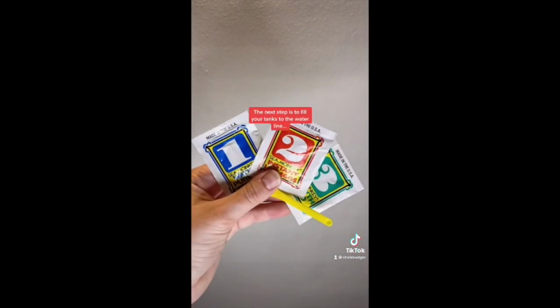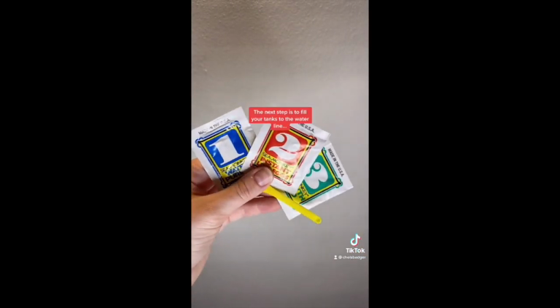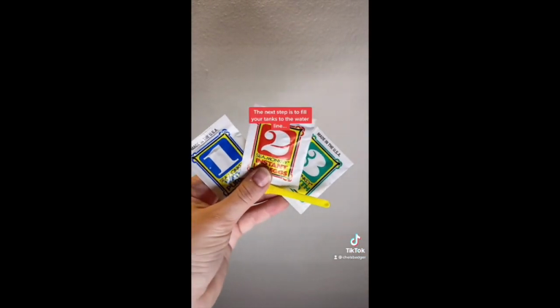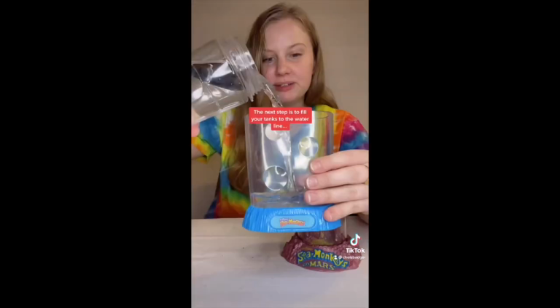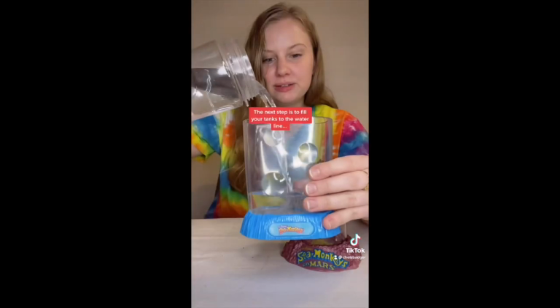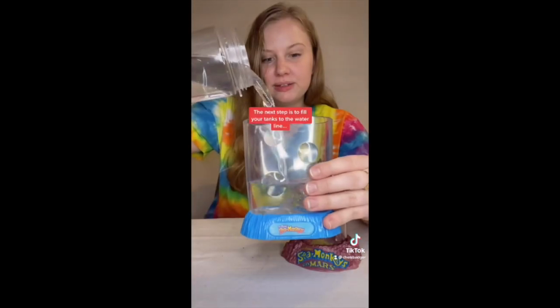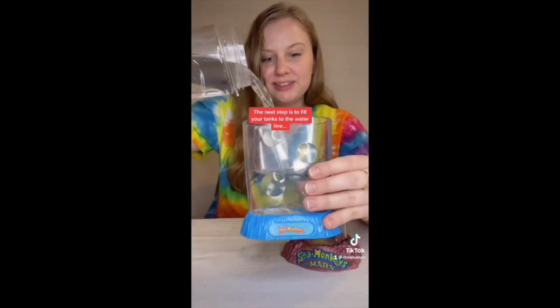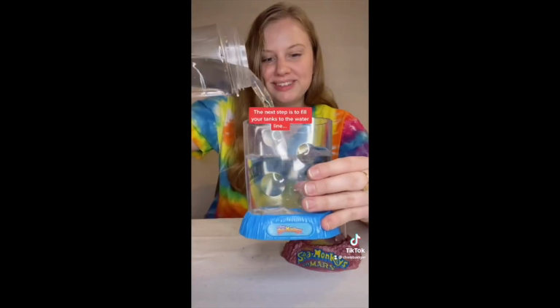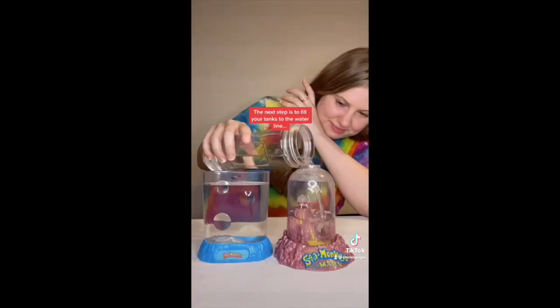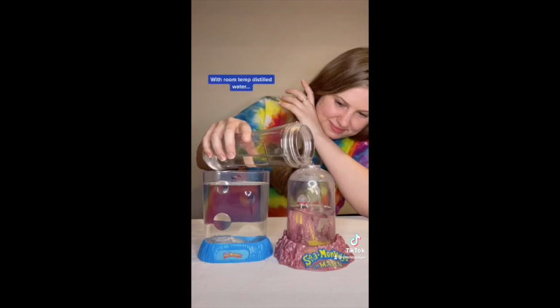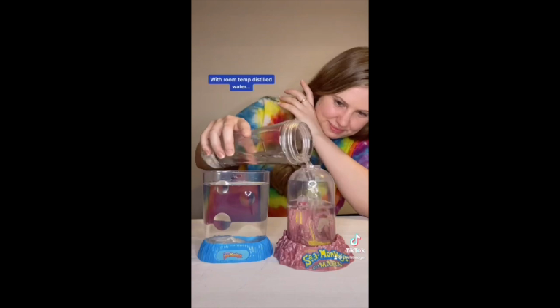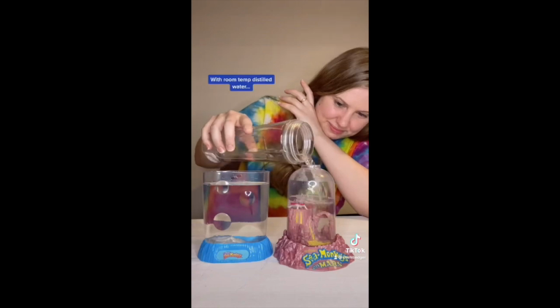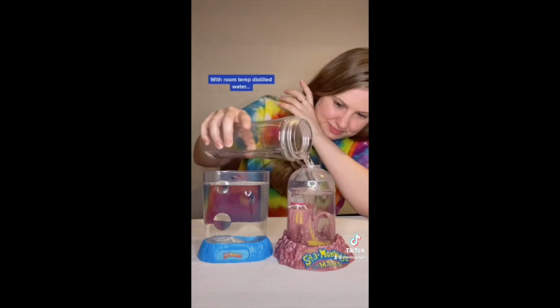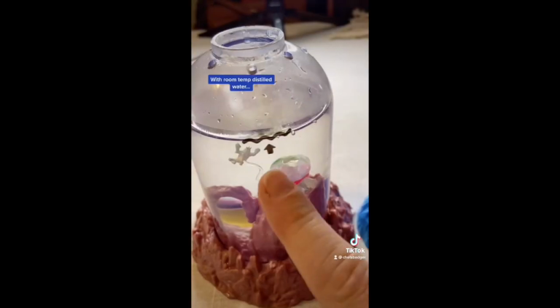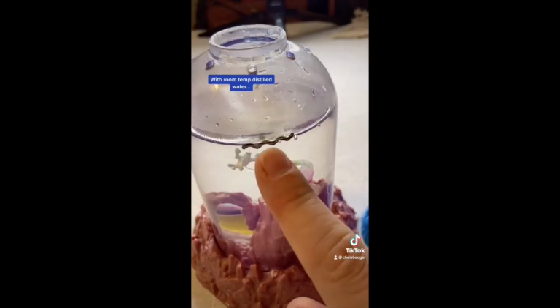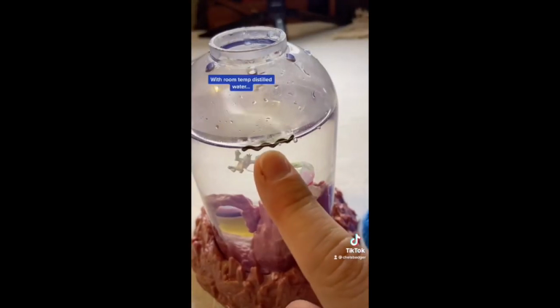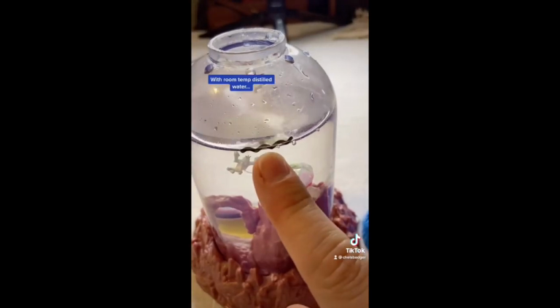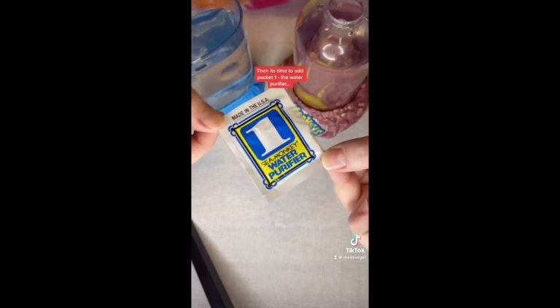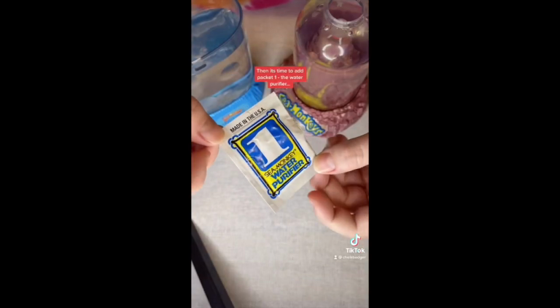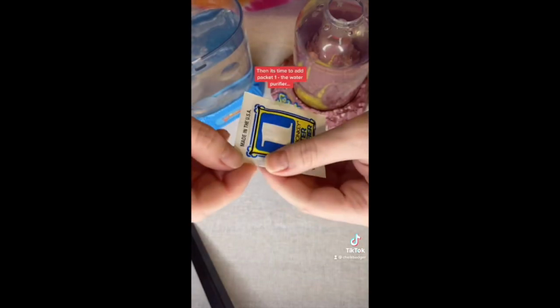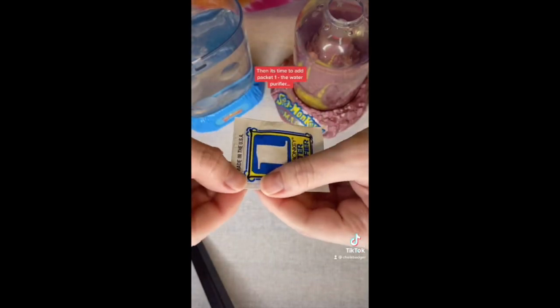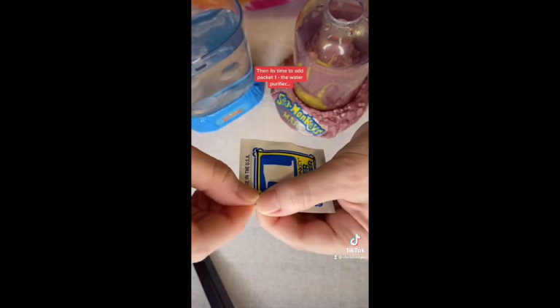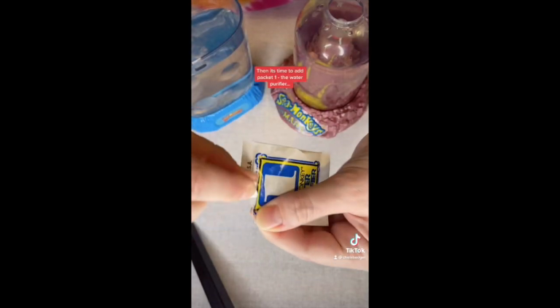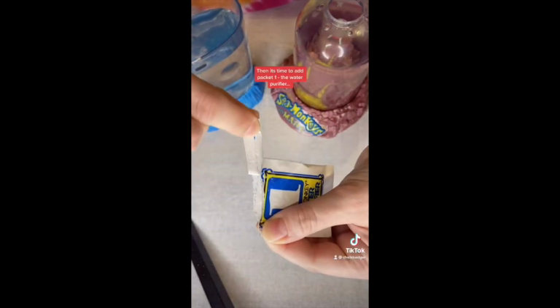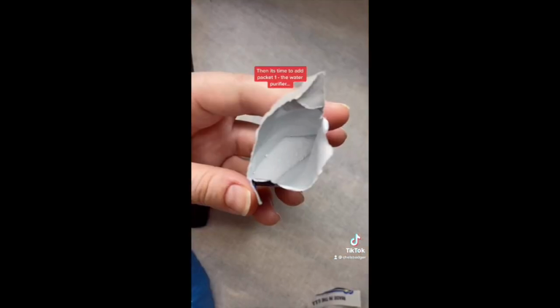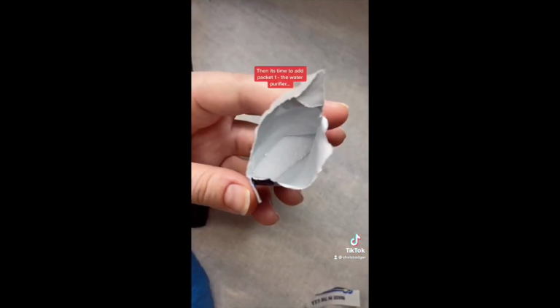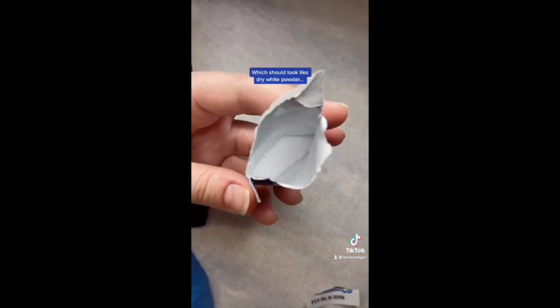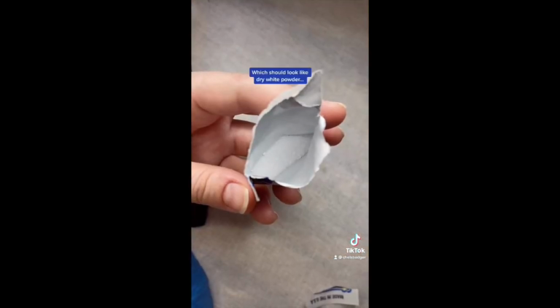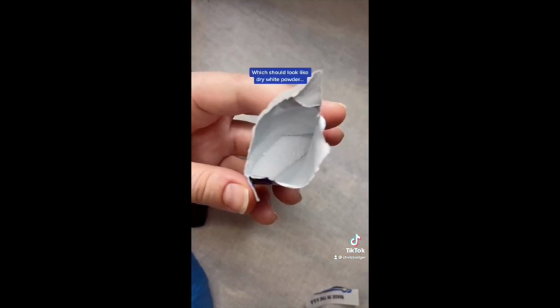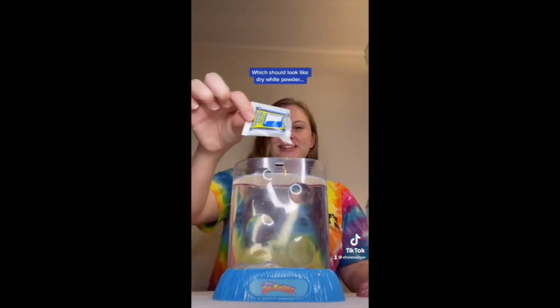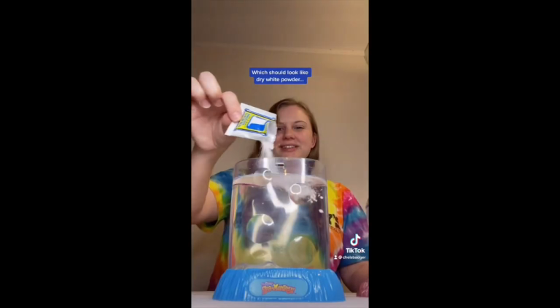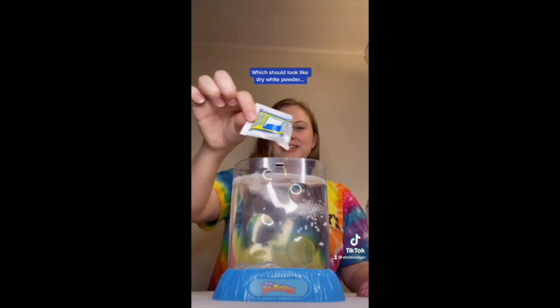The next step is to fill your tanks to the waterline with room temperature distilled water. Then it's time to add packet number one, the water purifier, which should look like a dry white powder.